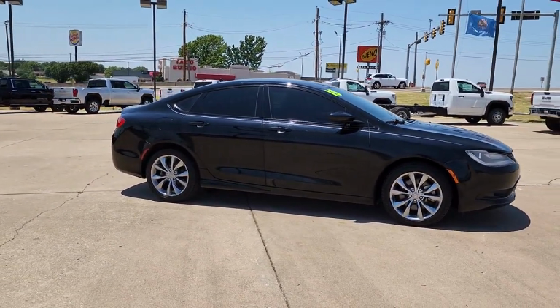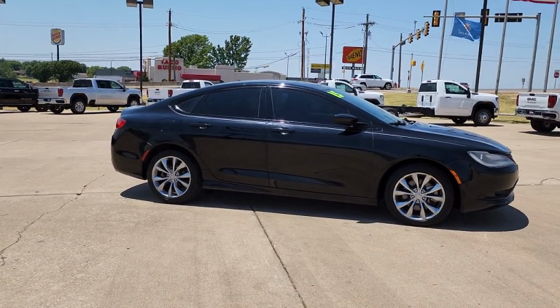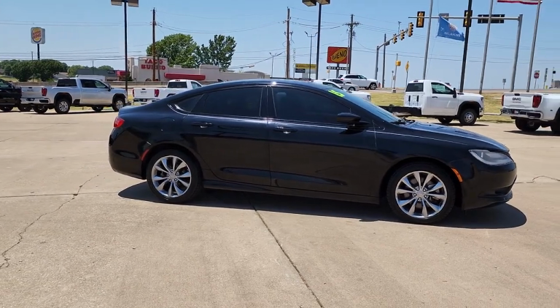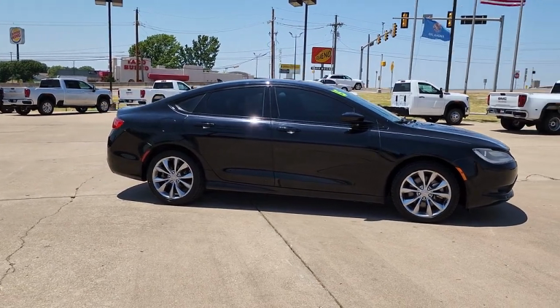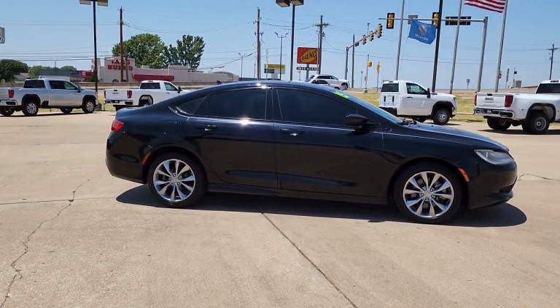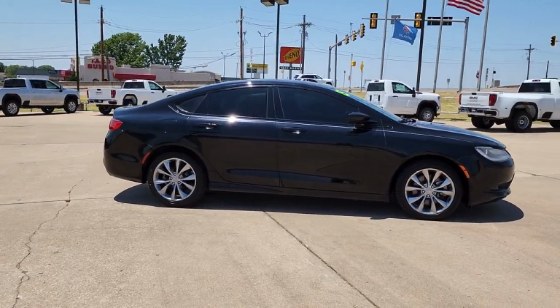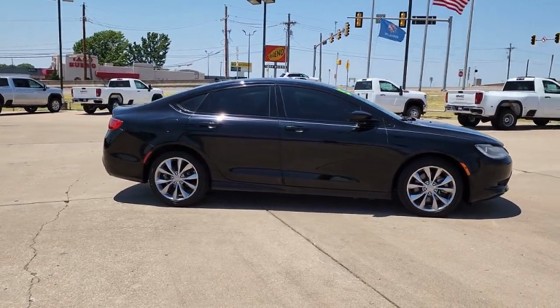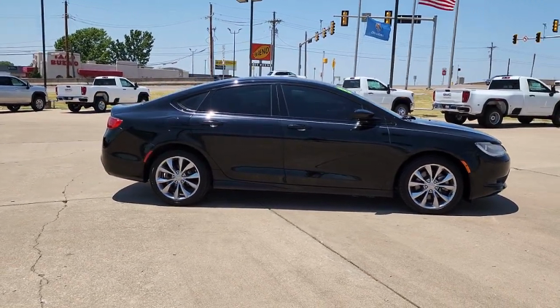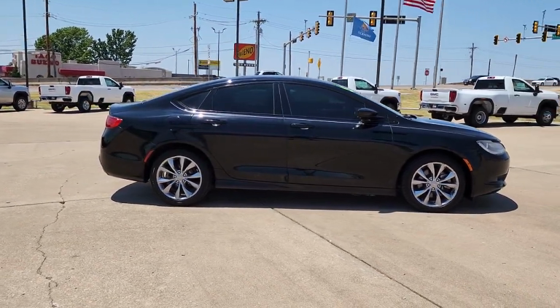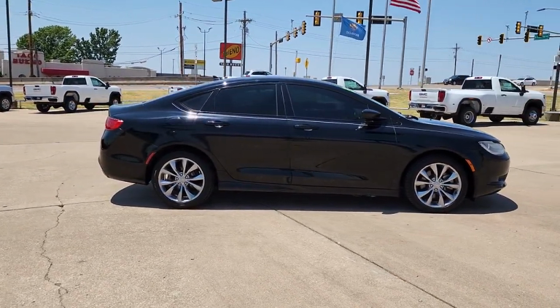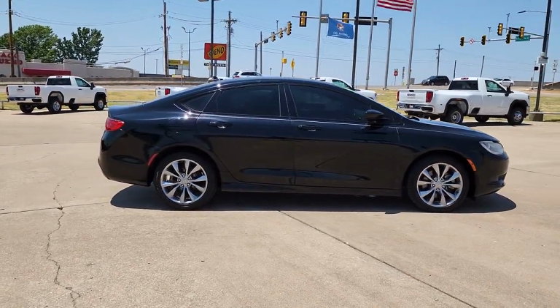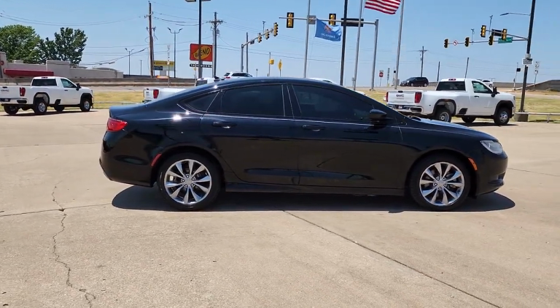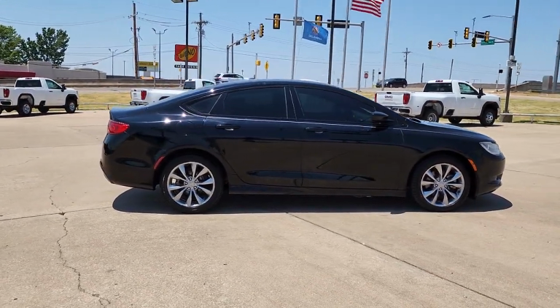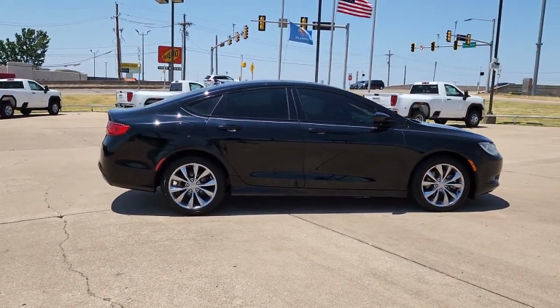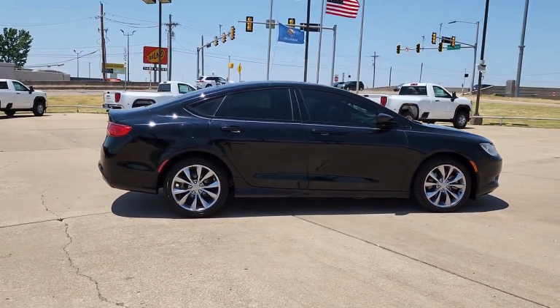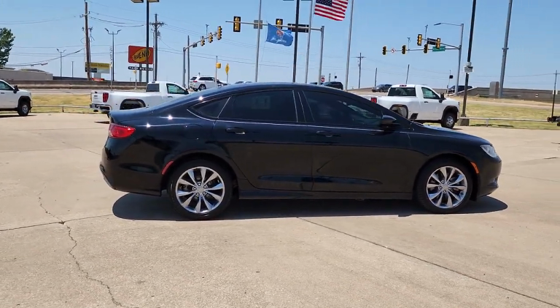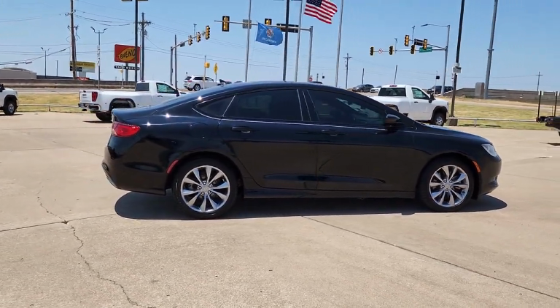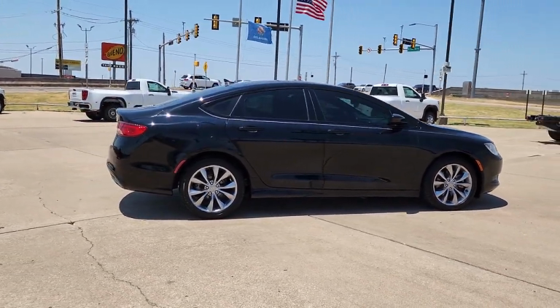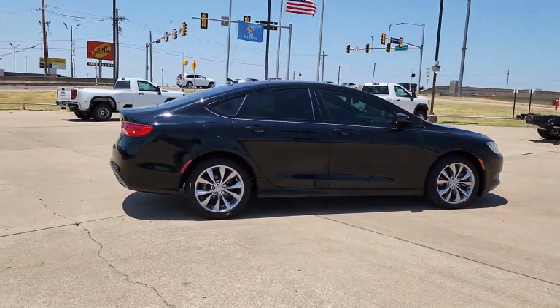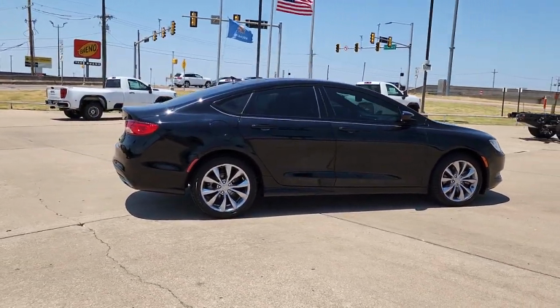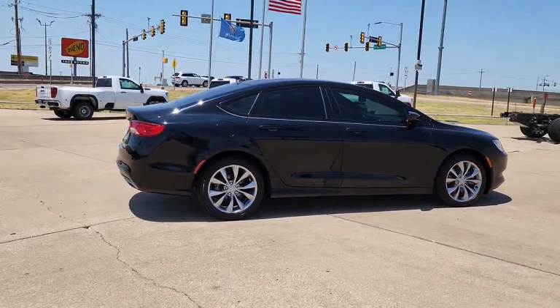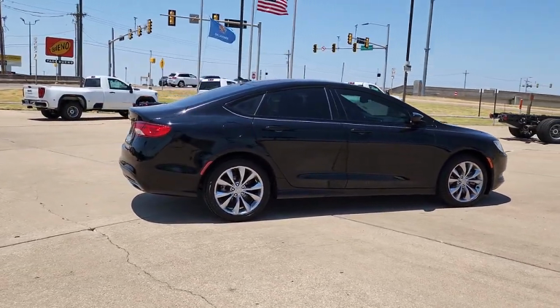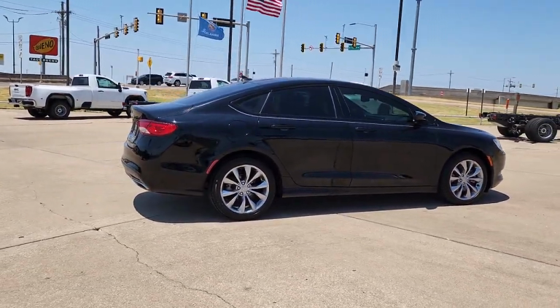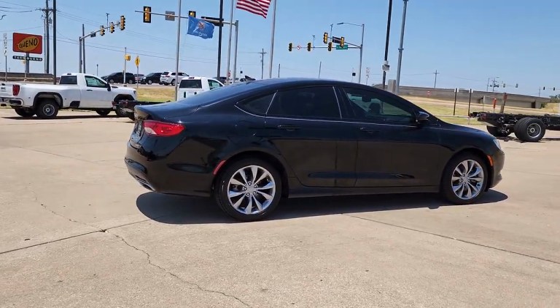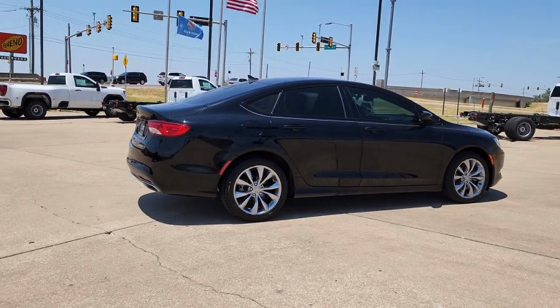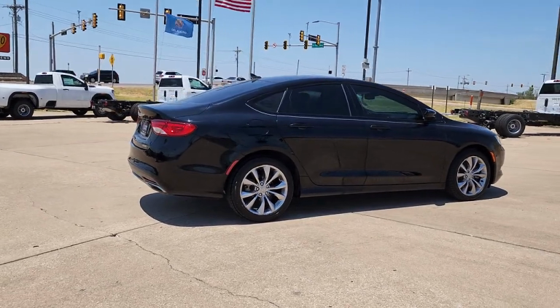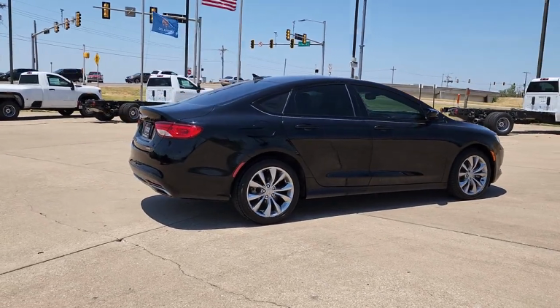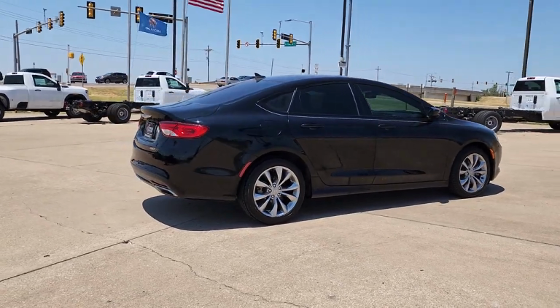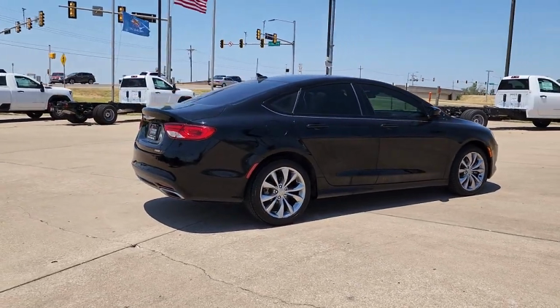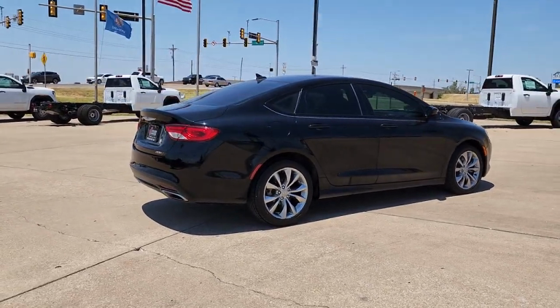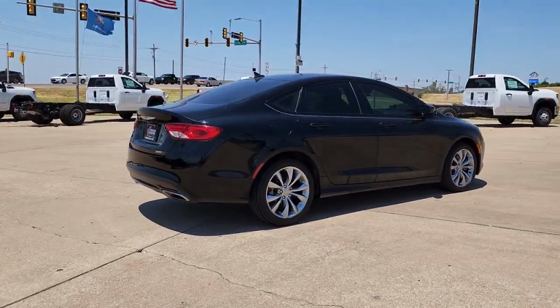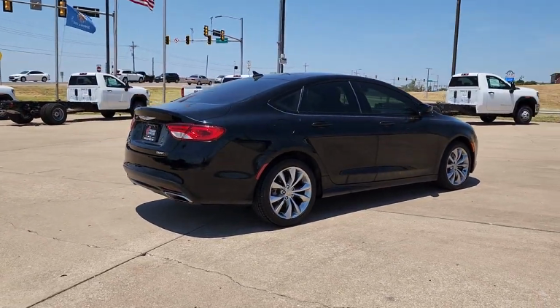Smooth performance, a quiet, comfortable cabin, and plenty of storage space are yours in this pleasantly practical, stylish sedan.